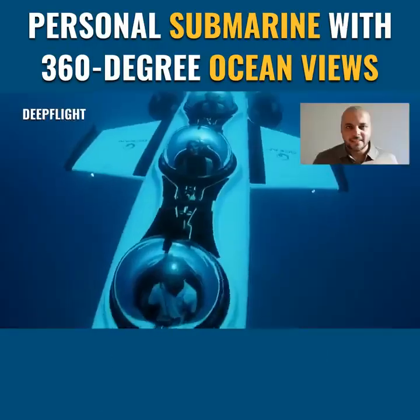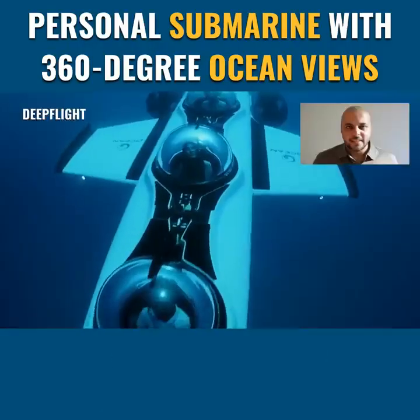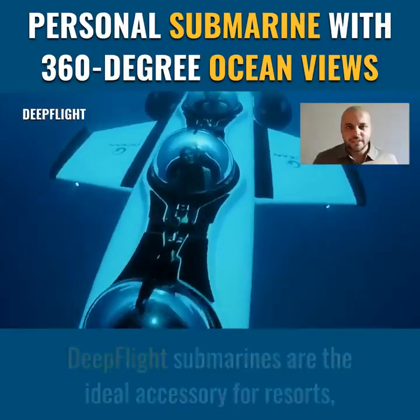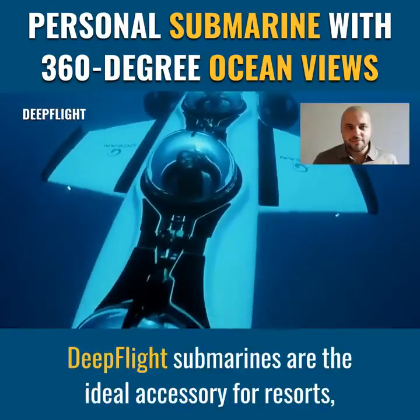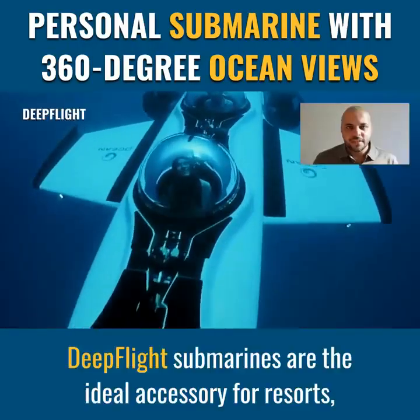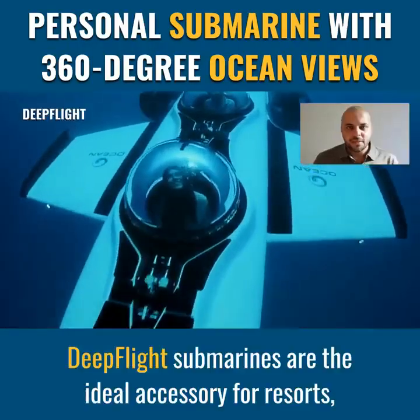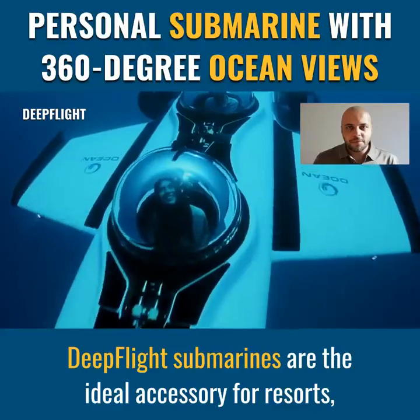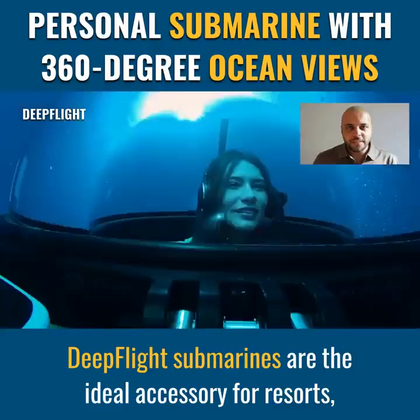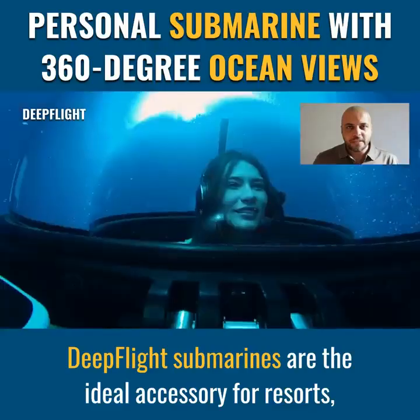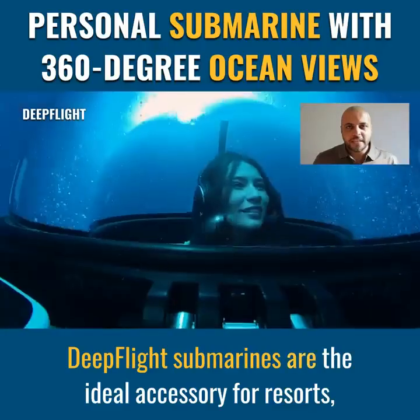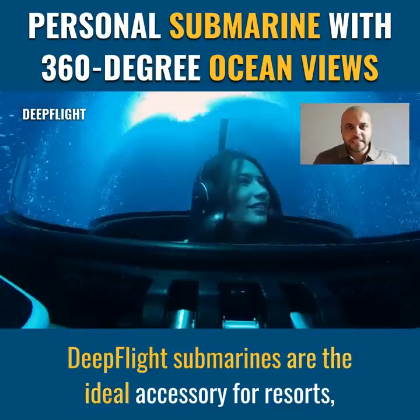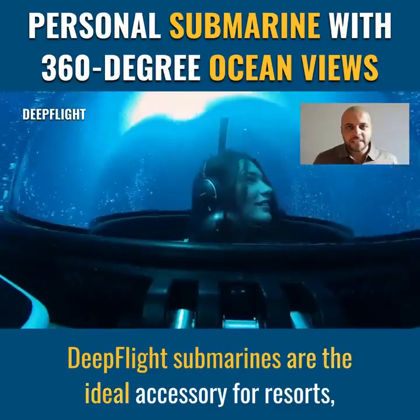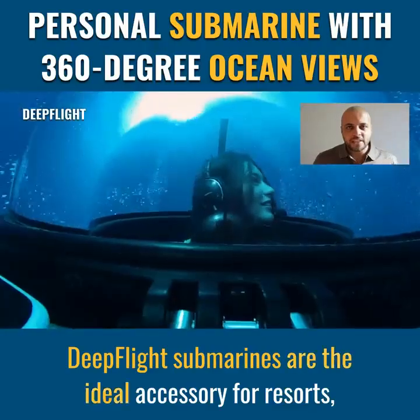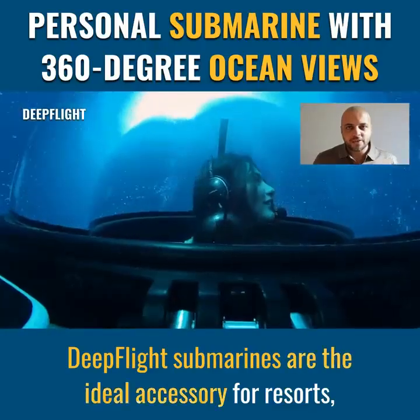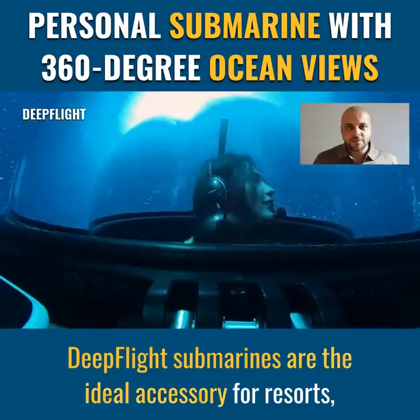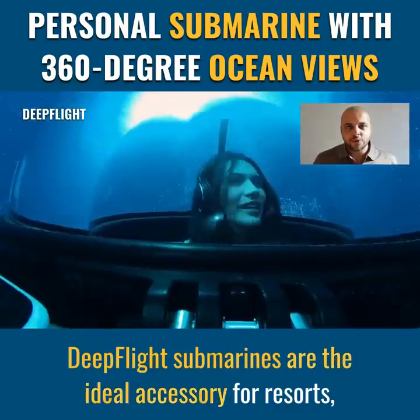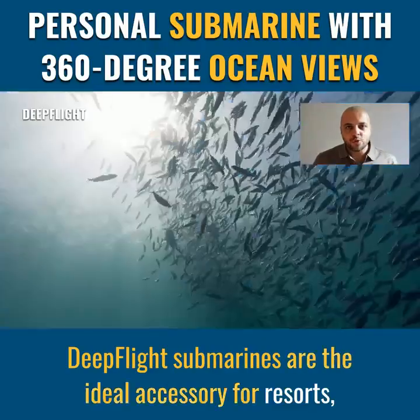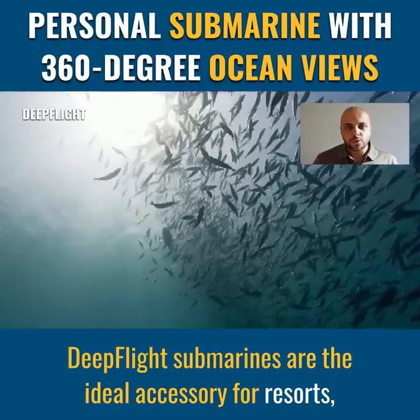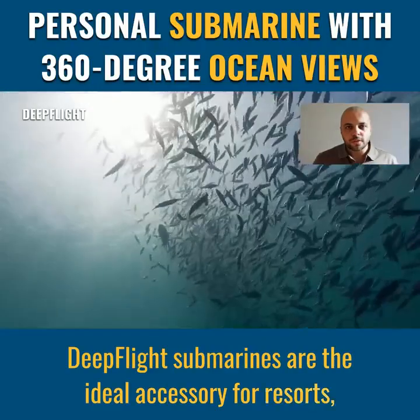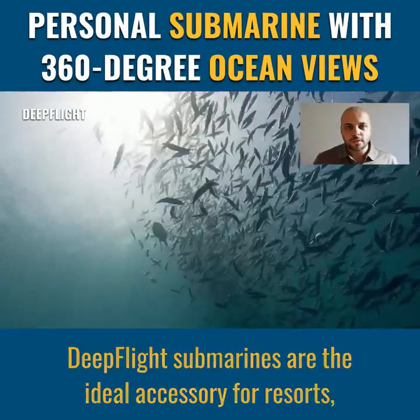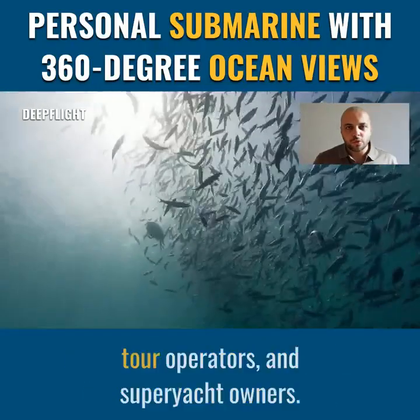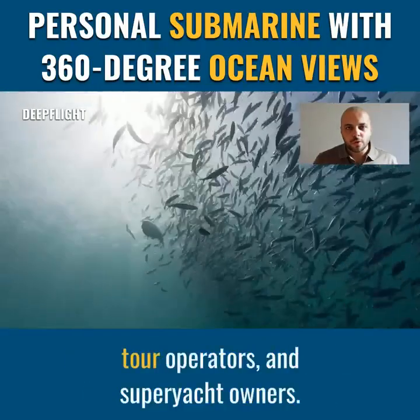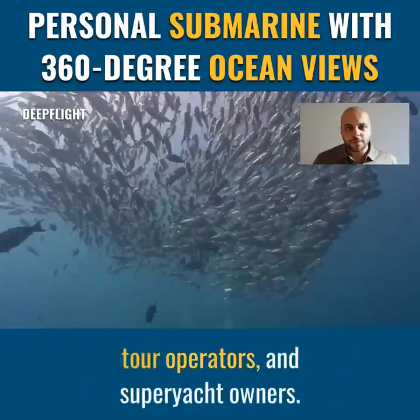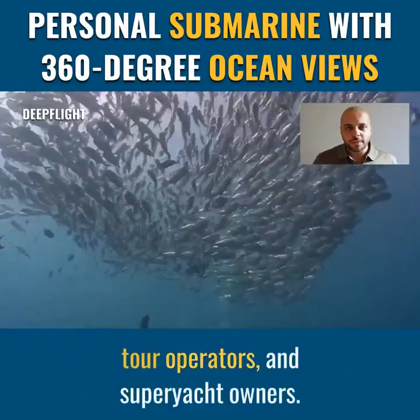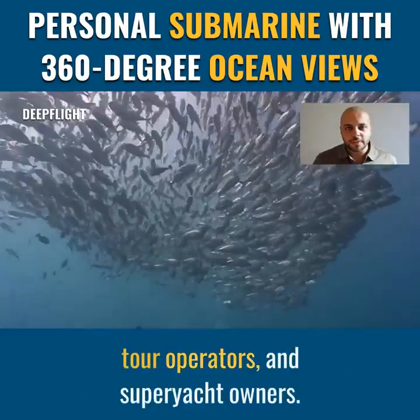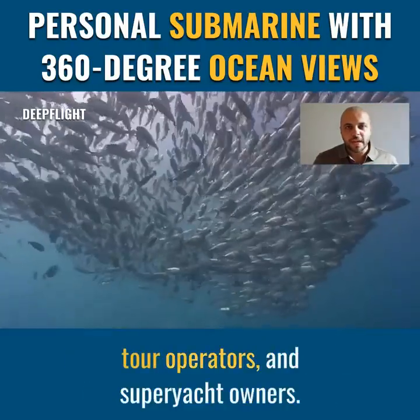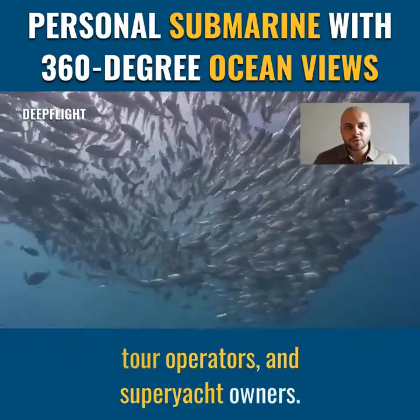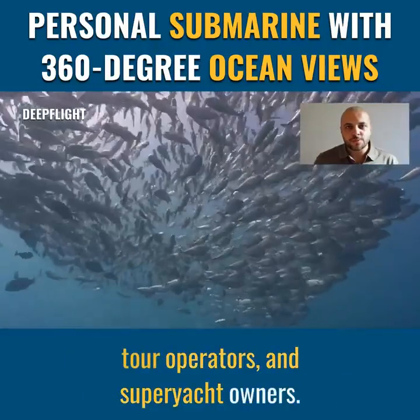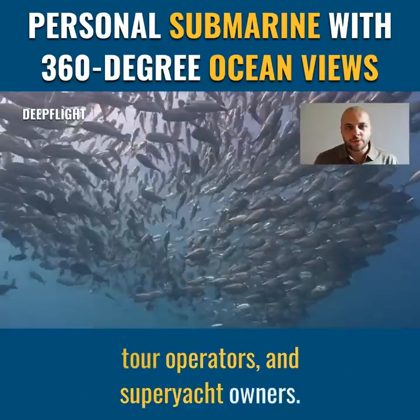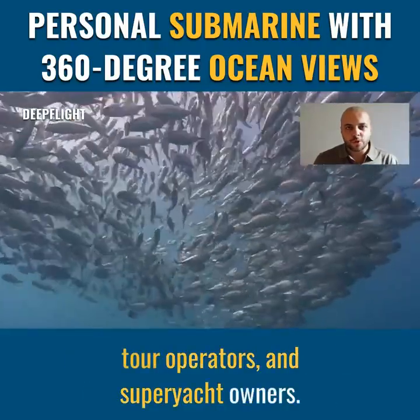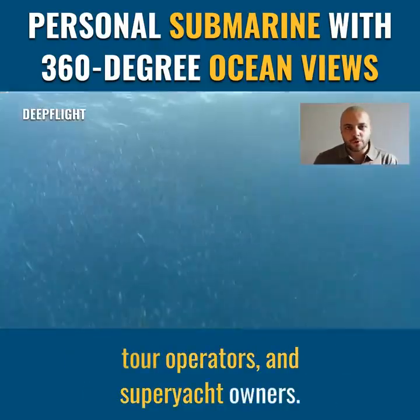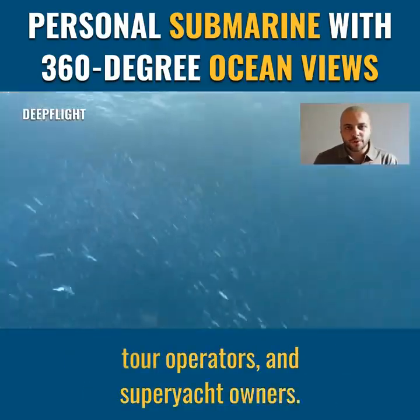DeepFlight submarines are the ideal accessory for resorts, tour operators, and super yacht owners.